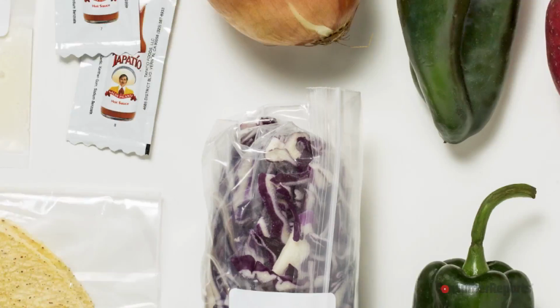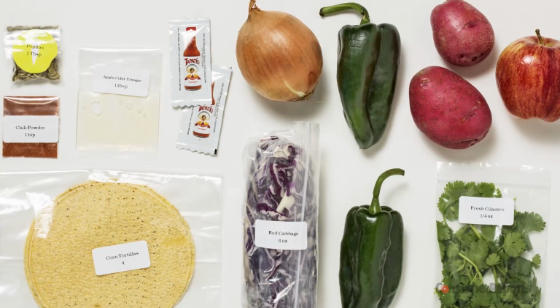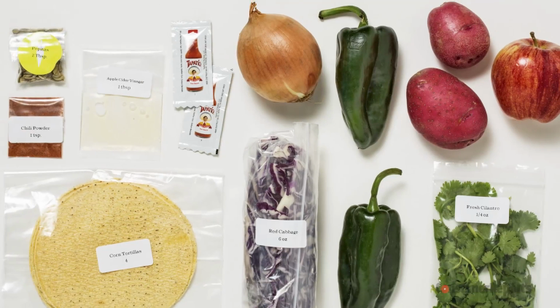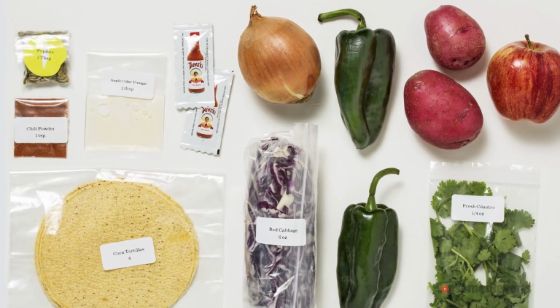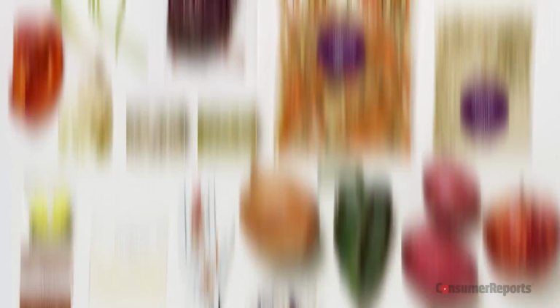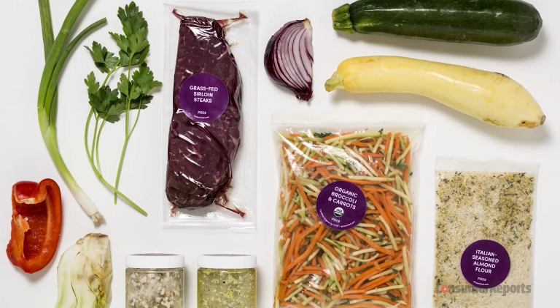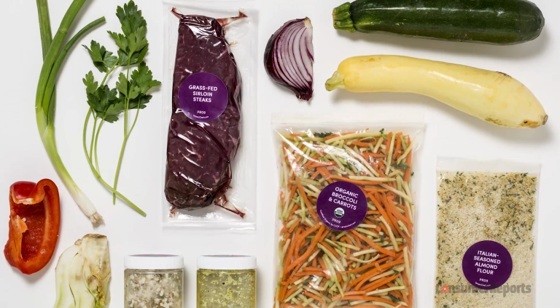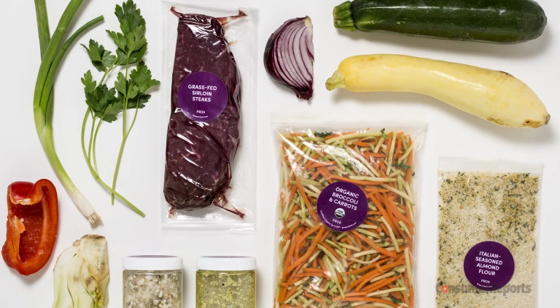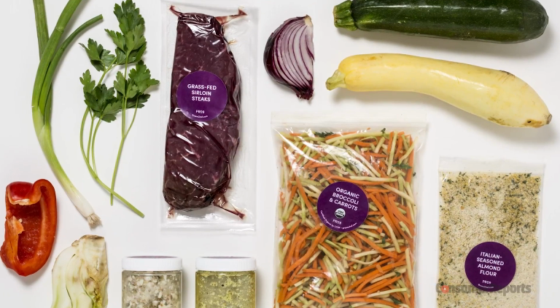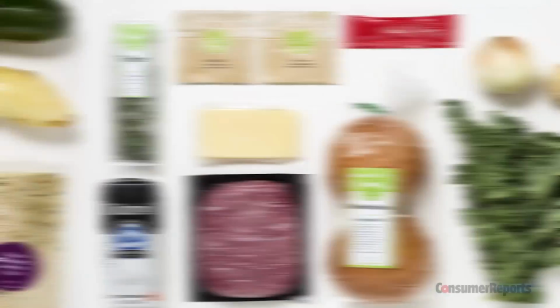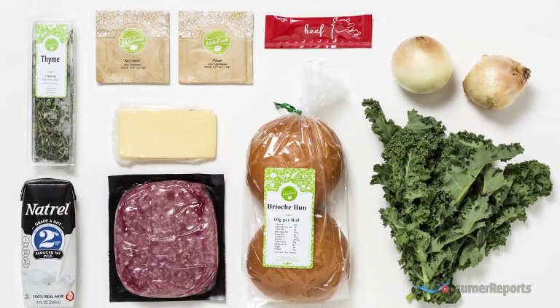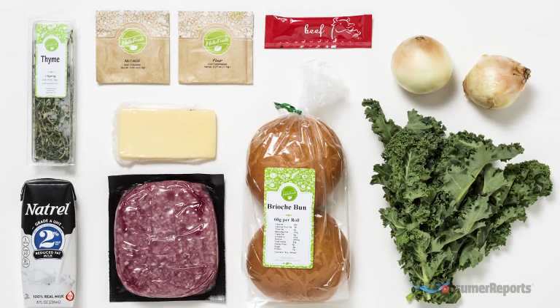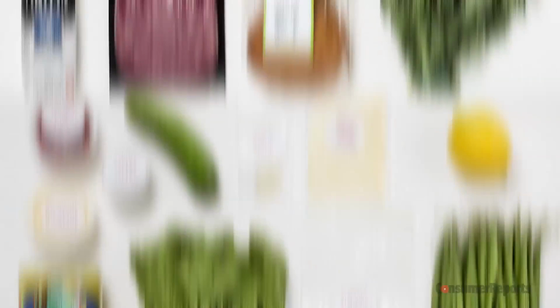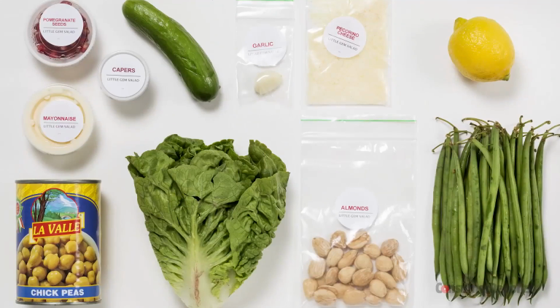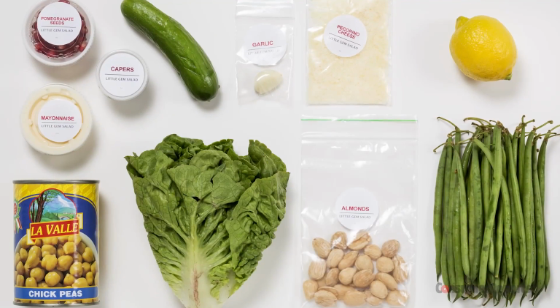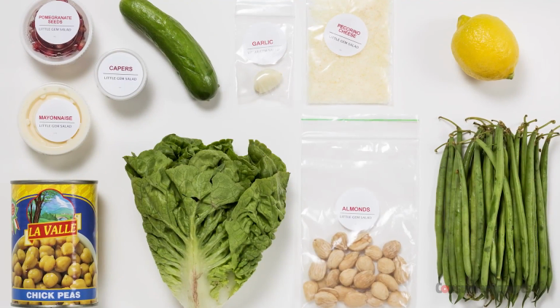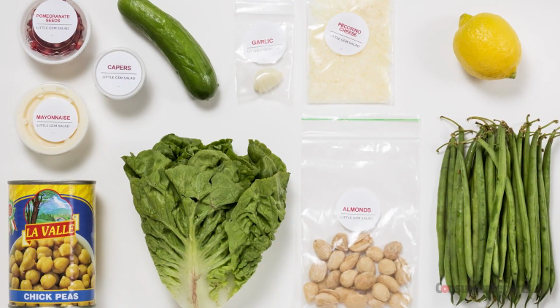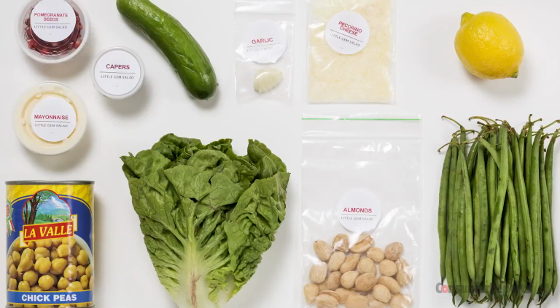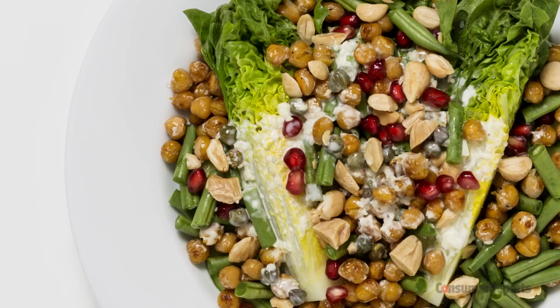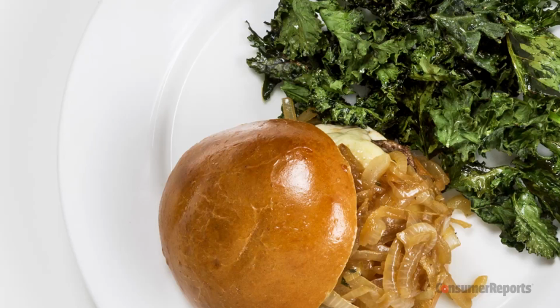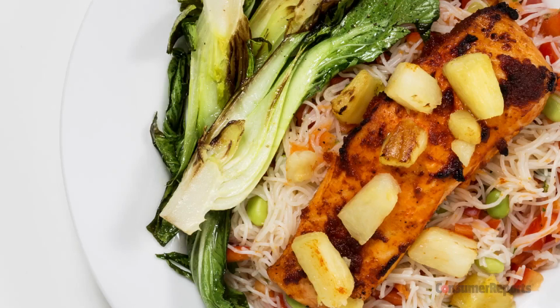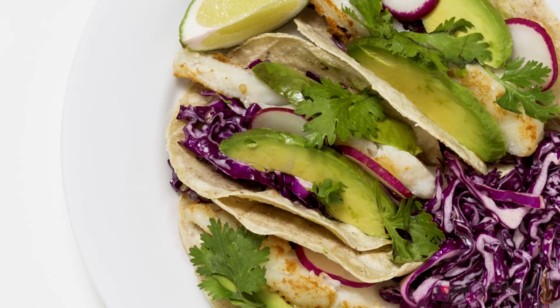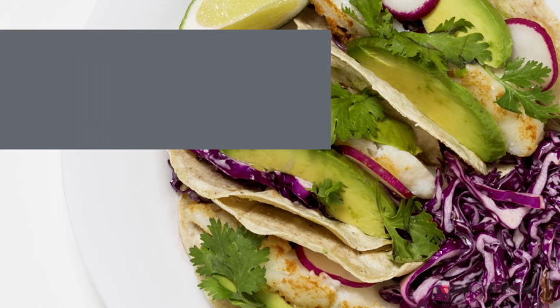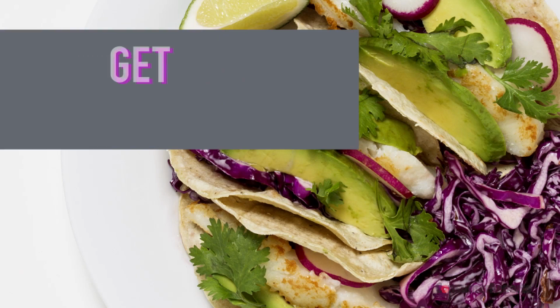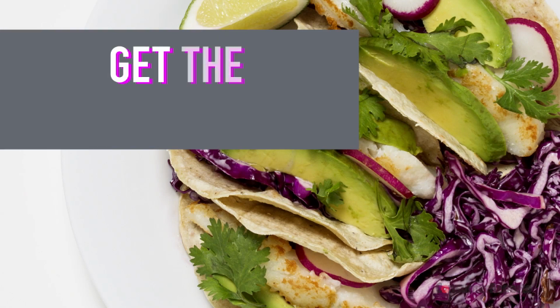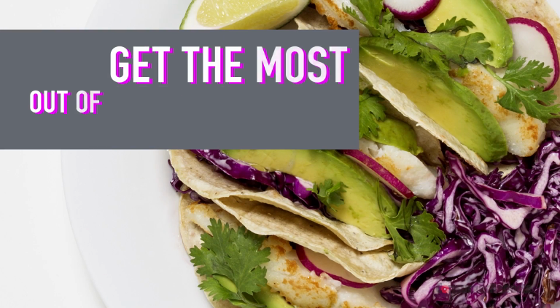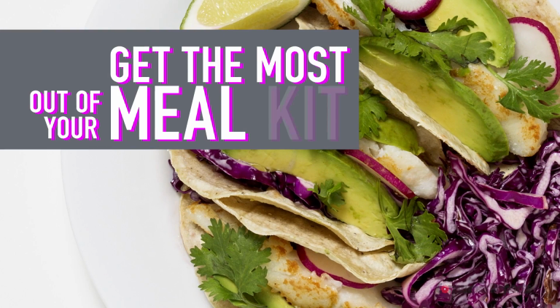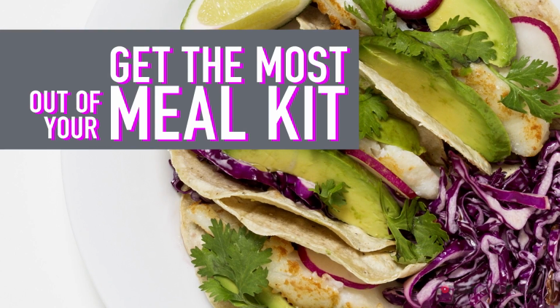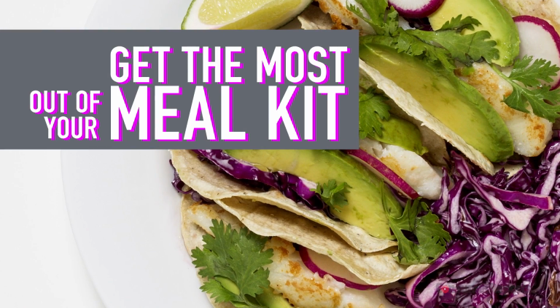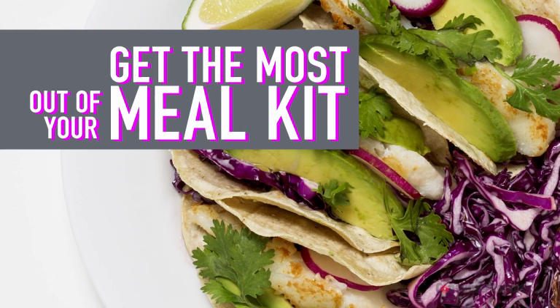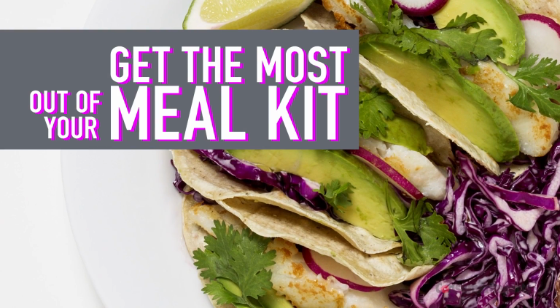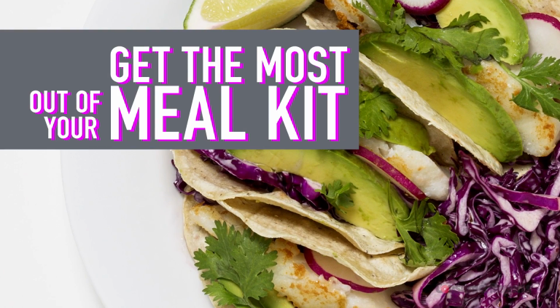Whether you already swear by meal kit services or are just trying them out, Consumer Reports helps you get the most out of your dinner deliveries.